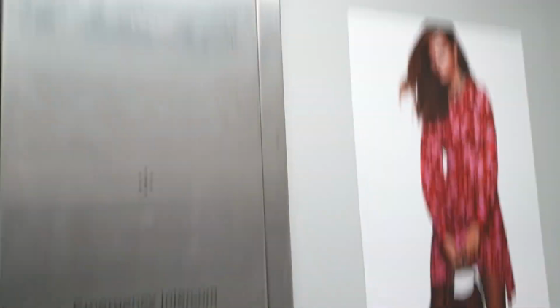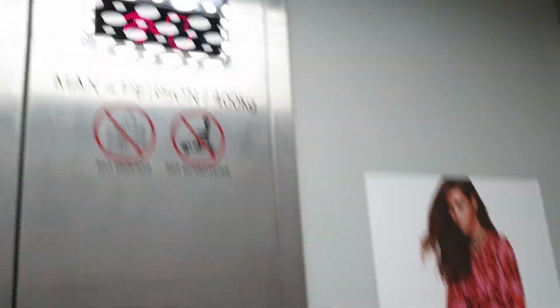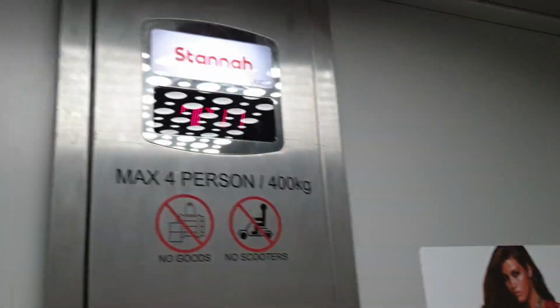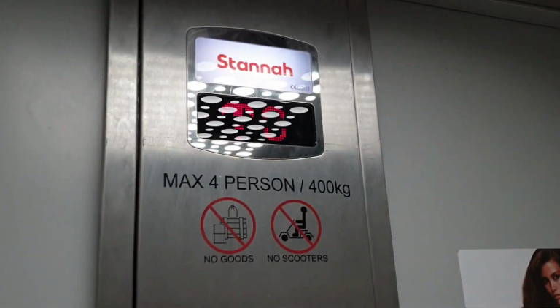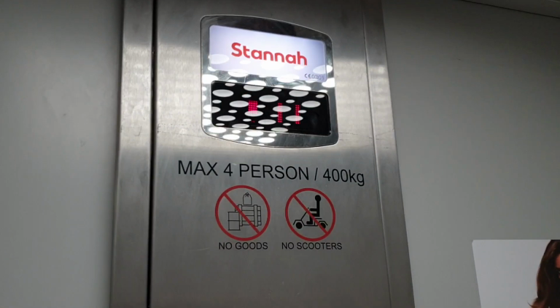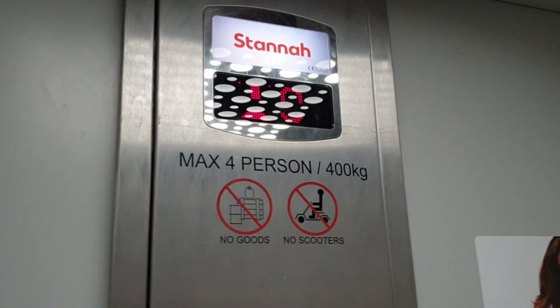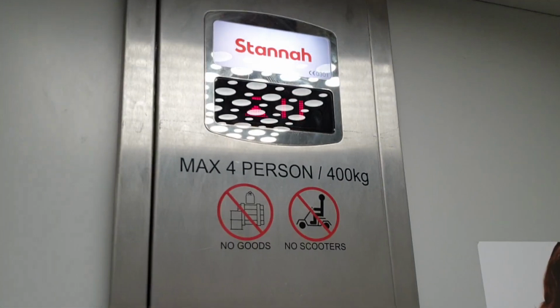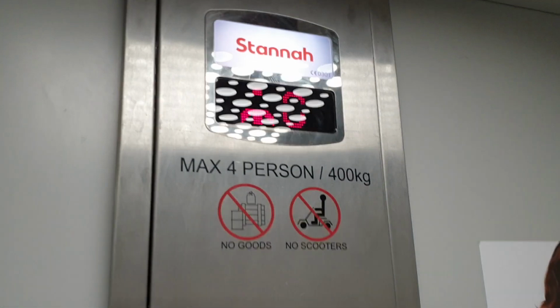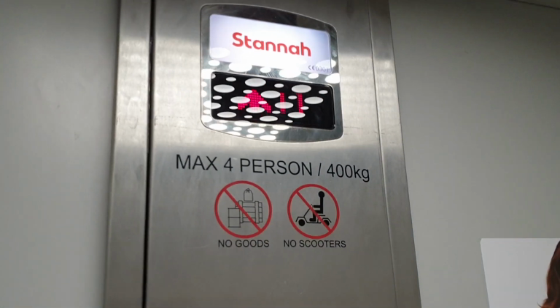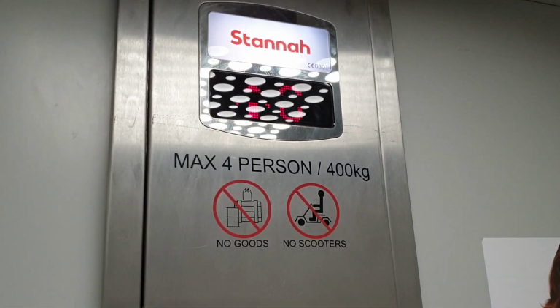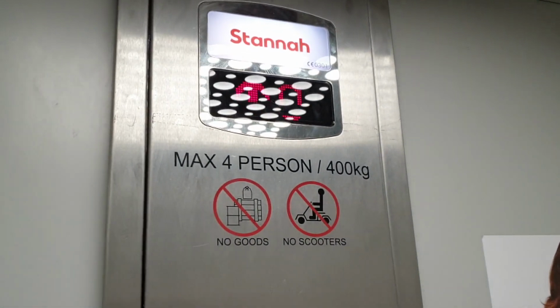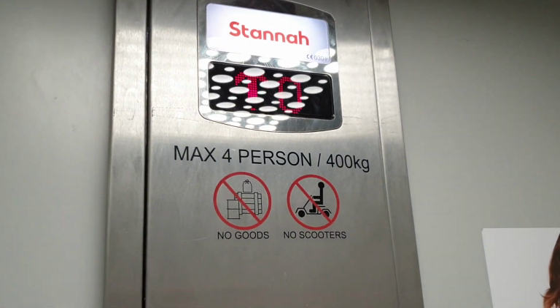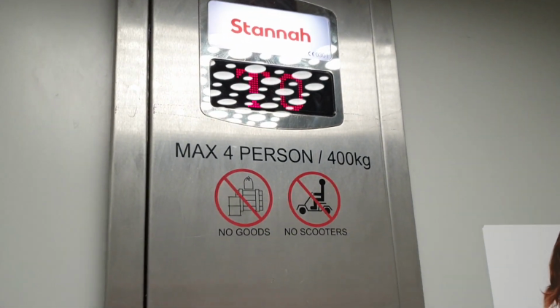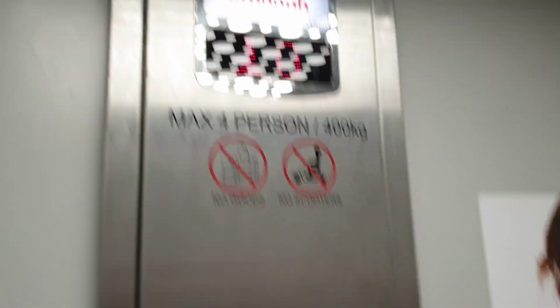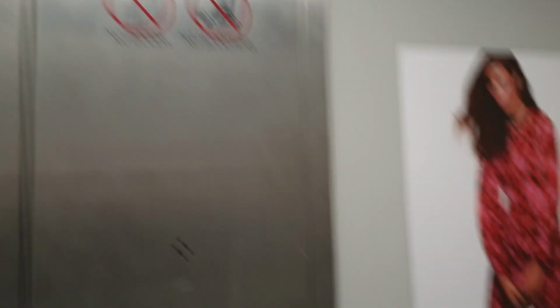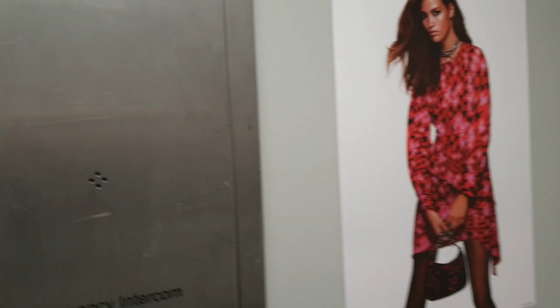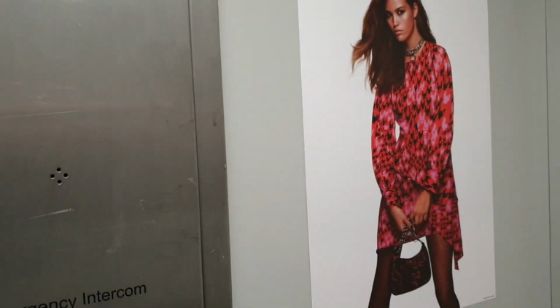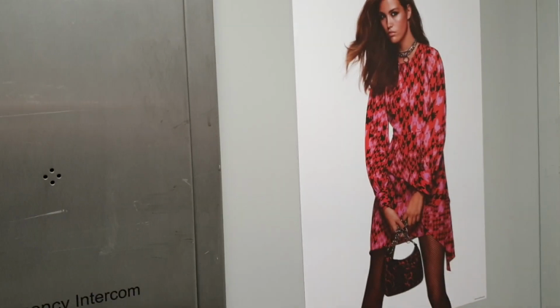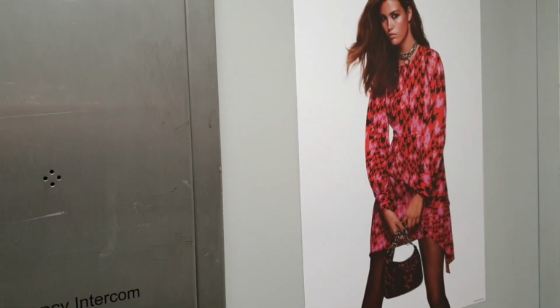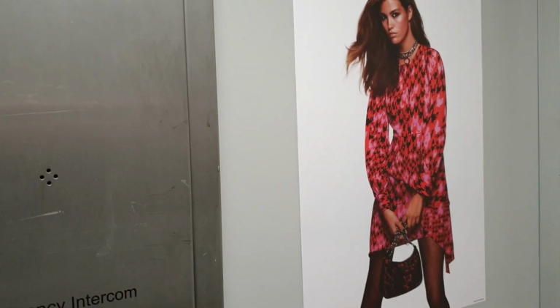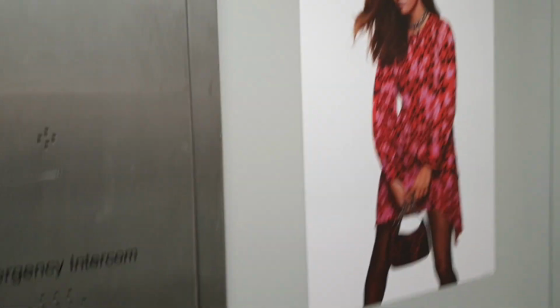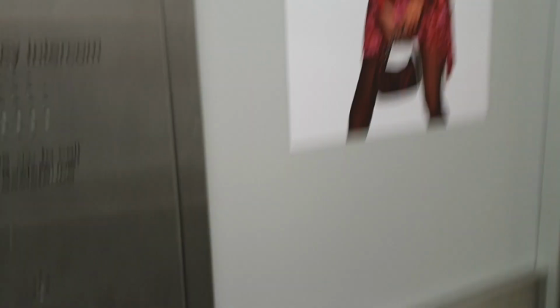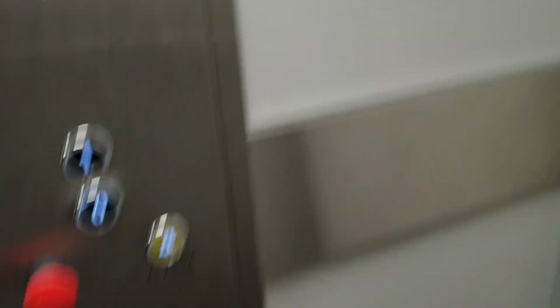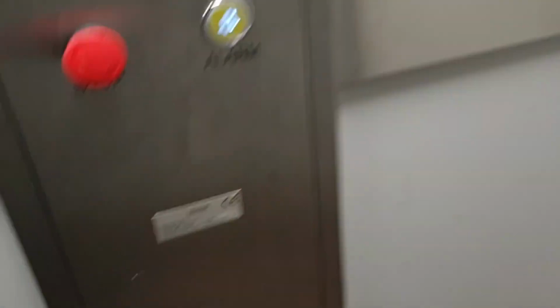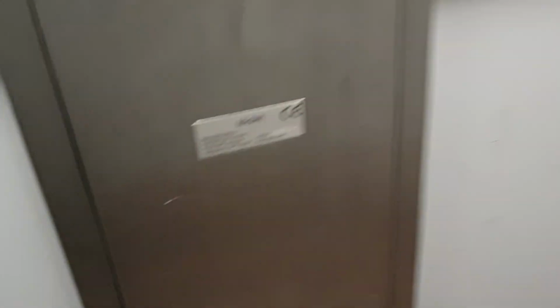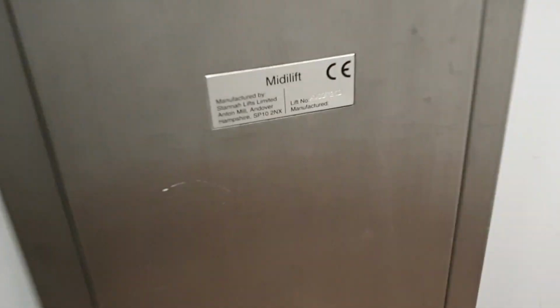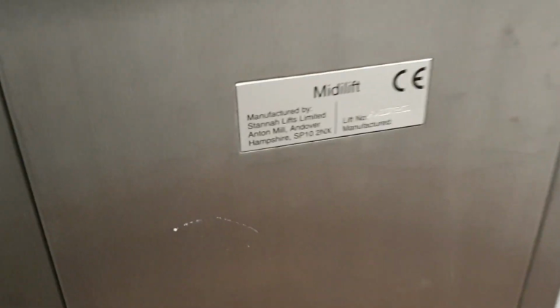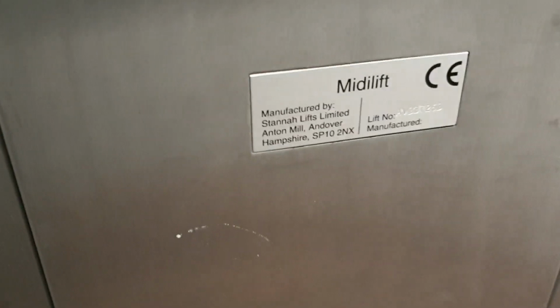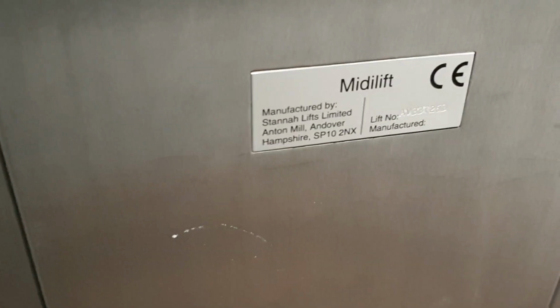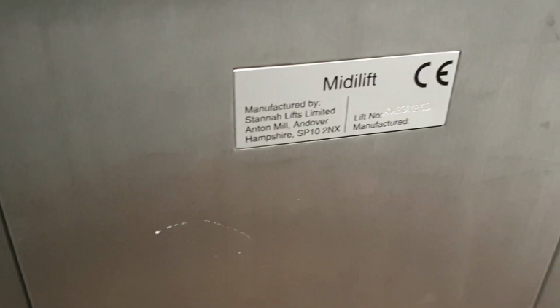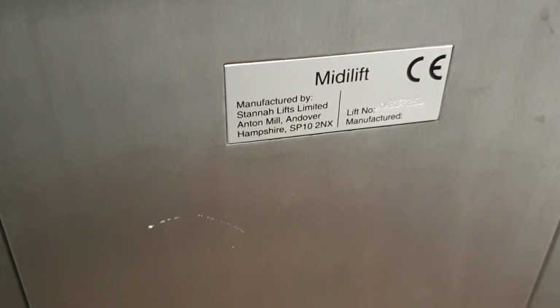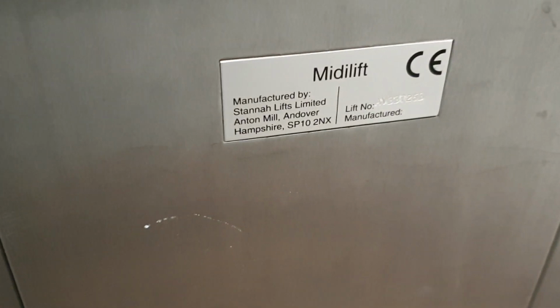Capacity for persons, 400 kilos. Built in 2013.